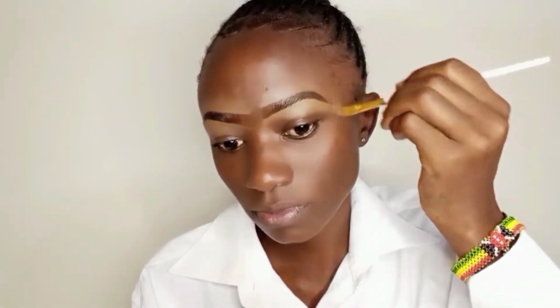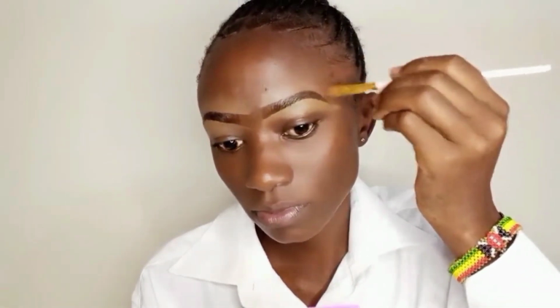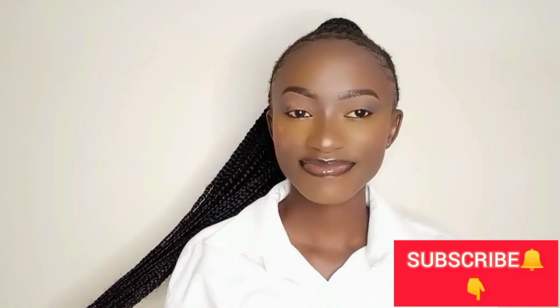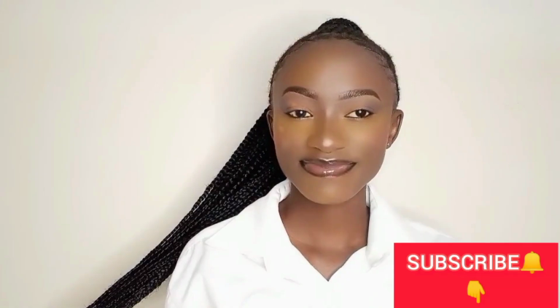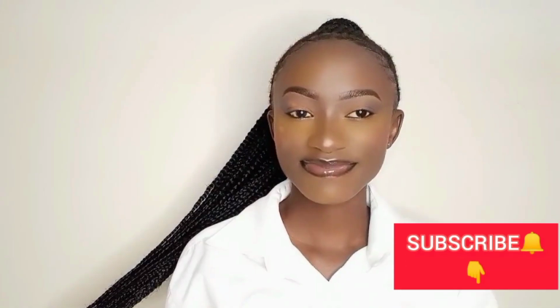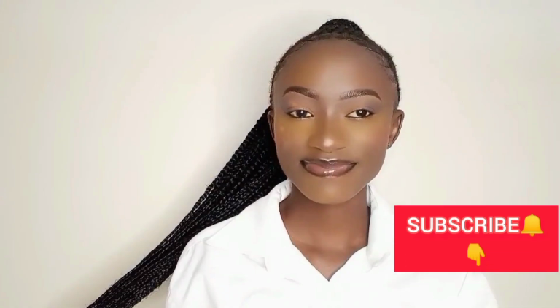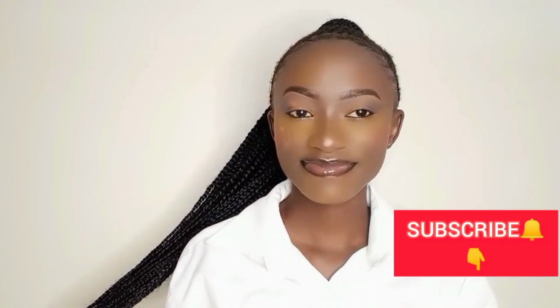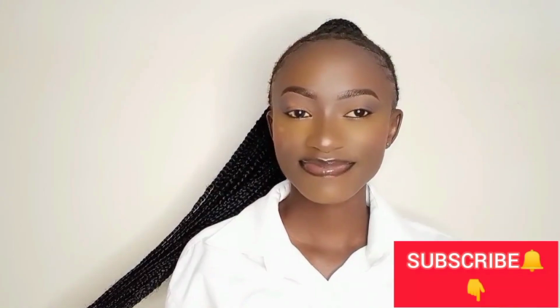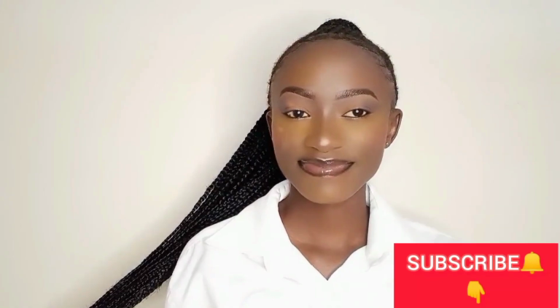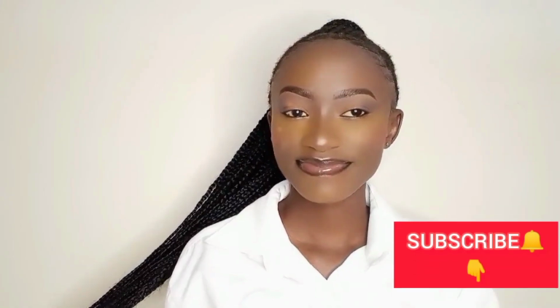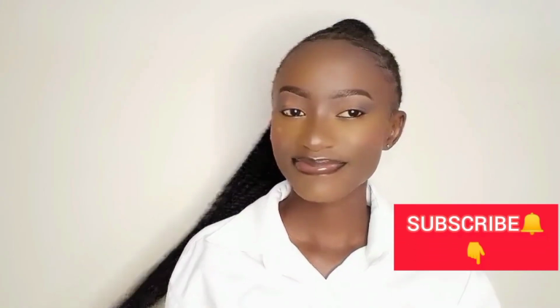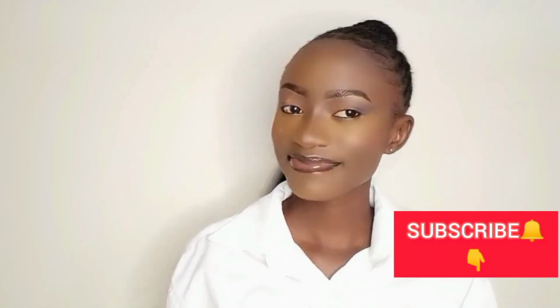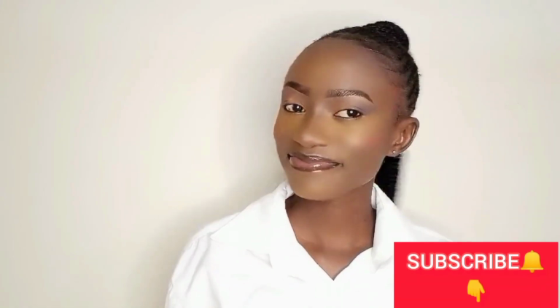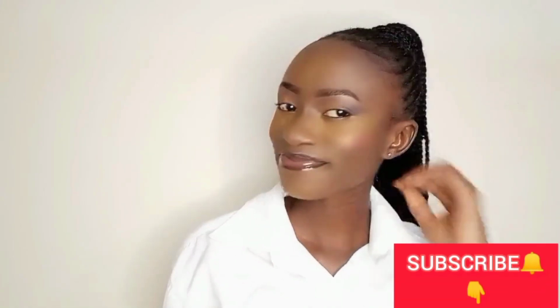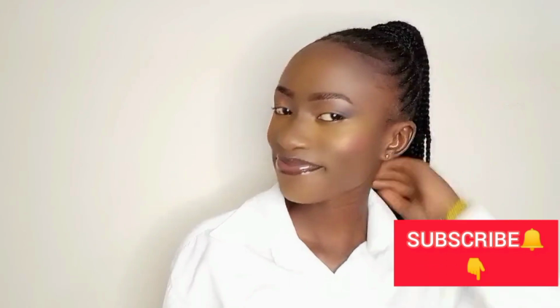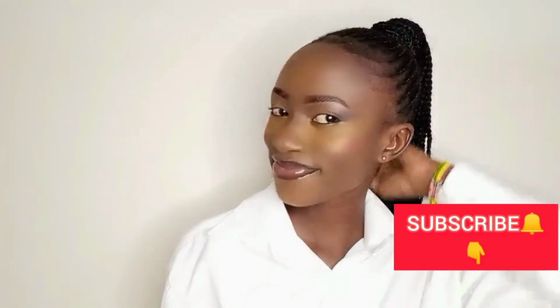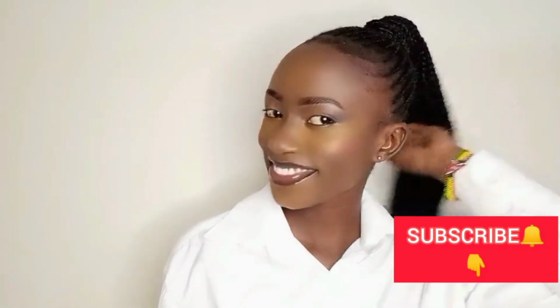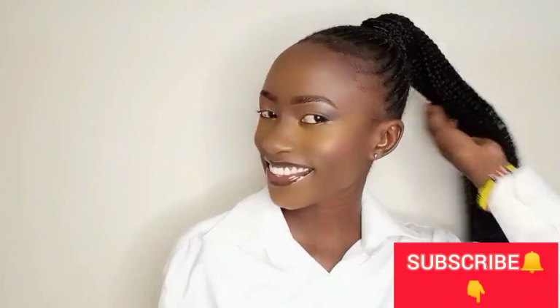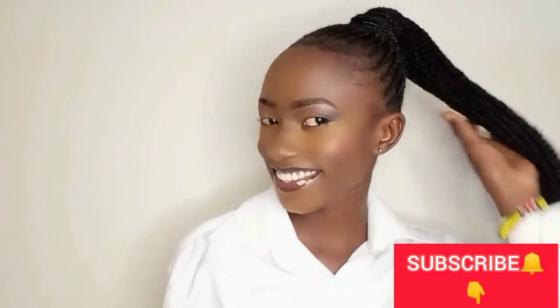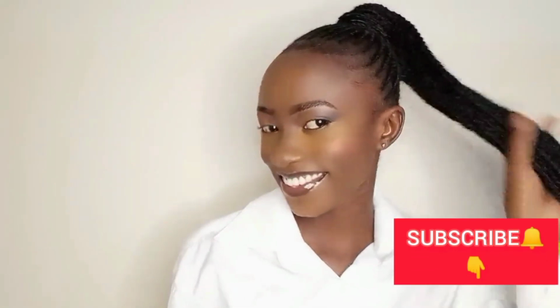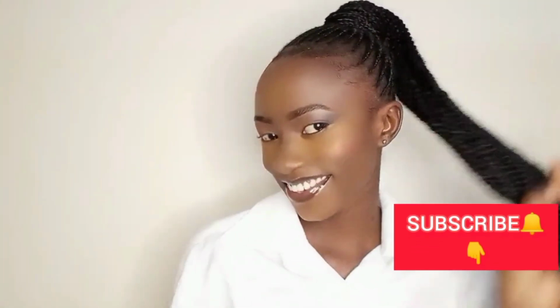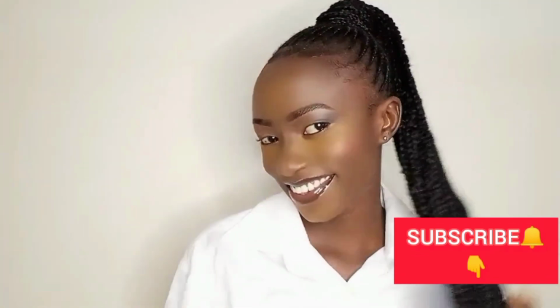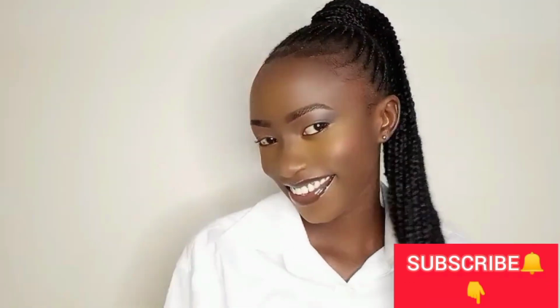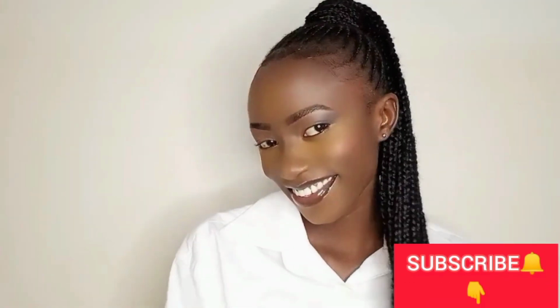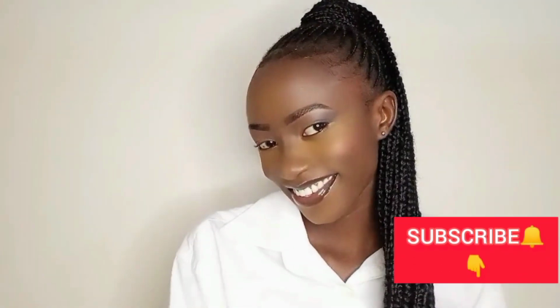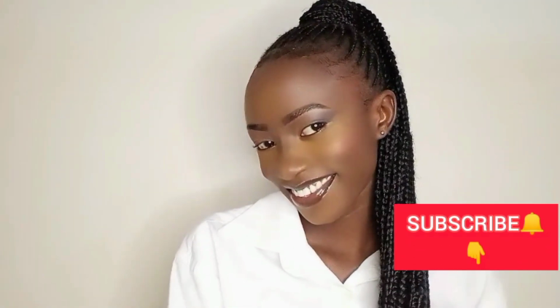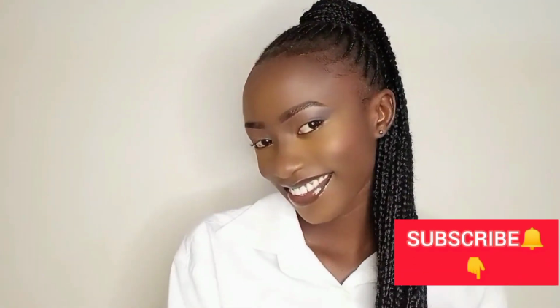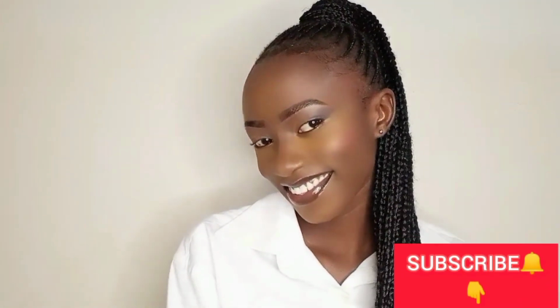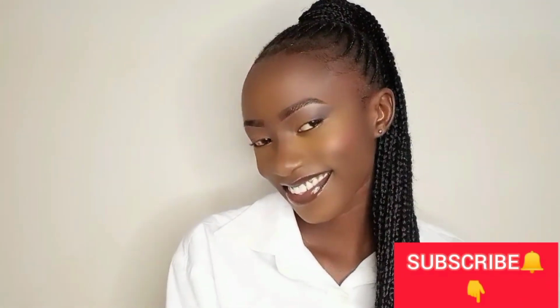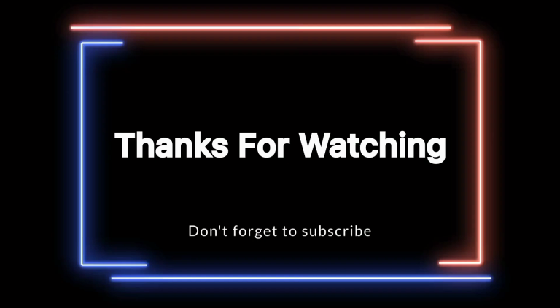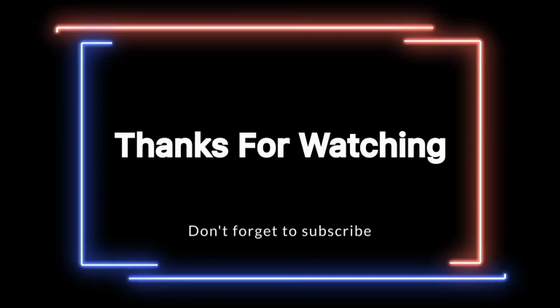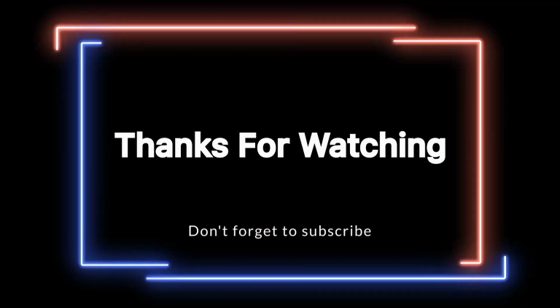So that's the final look. Kindly like this video, share, comment, and don't forget to subscribe. Bye!